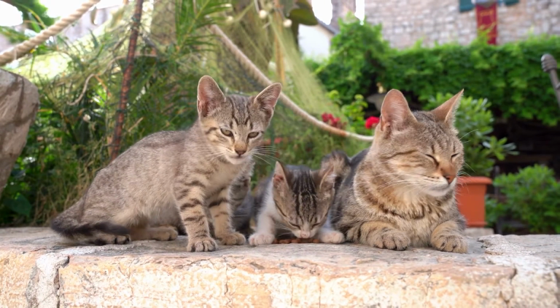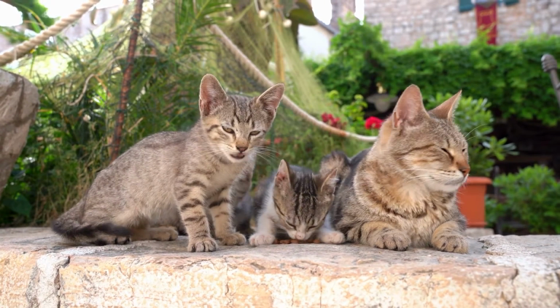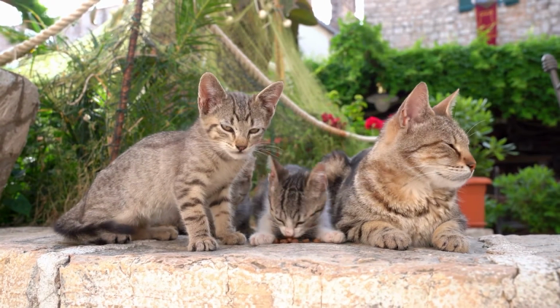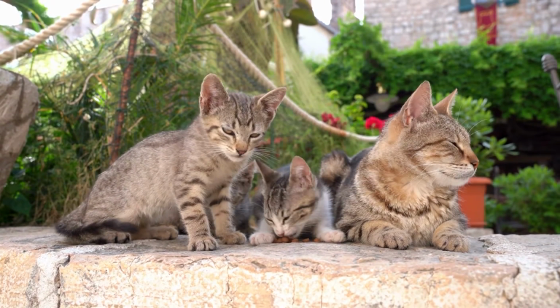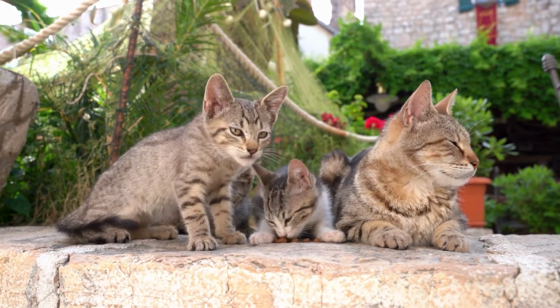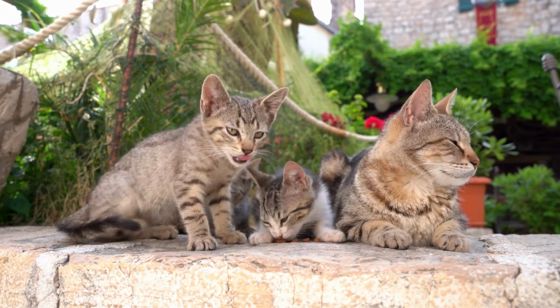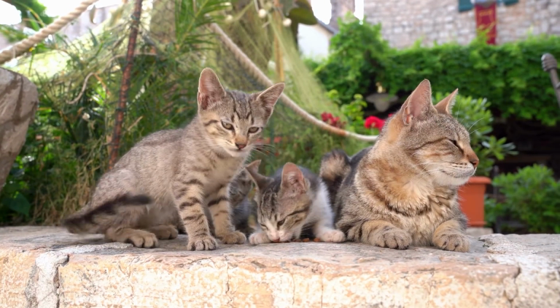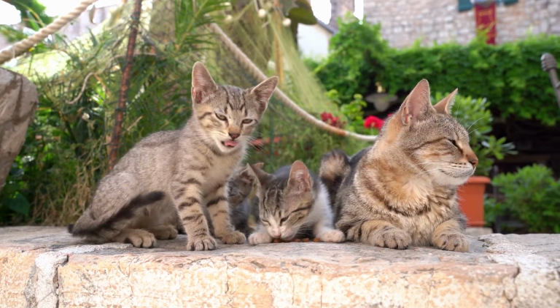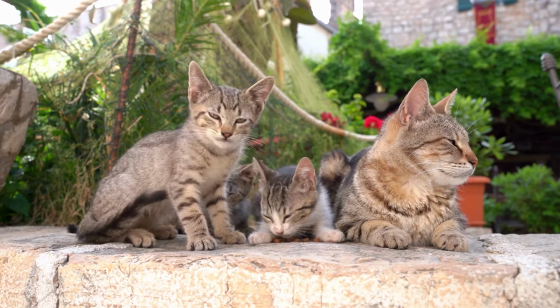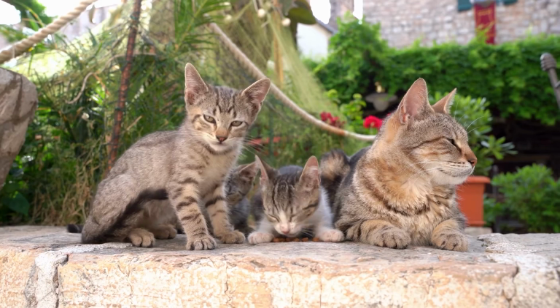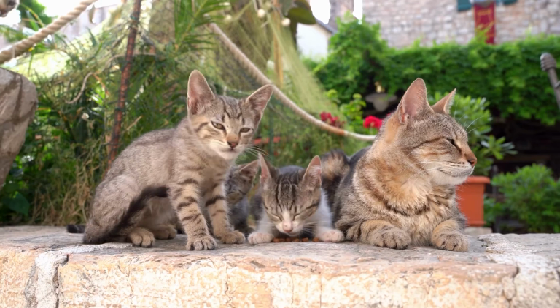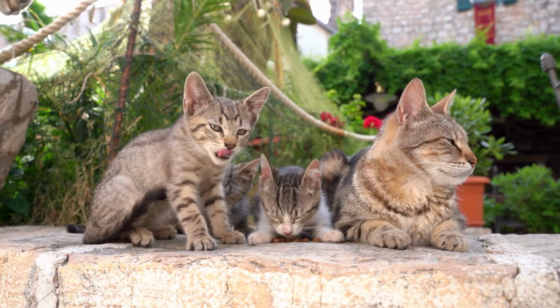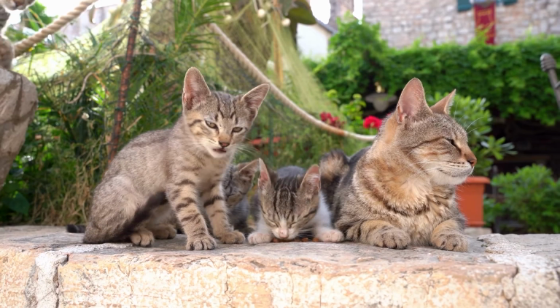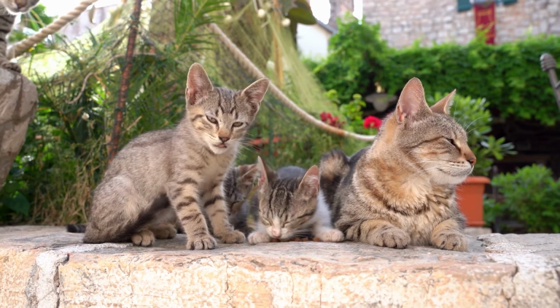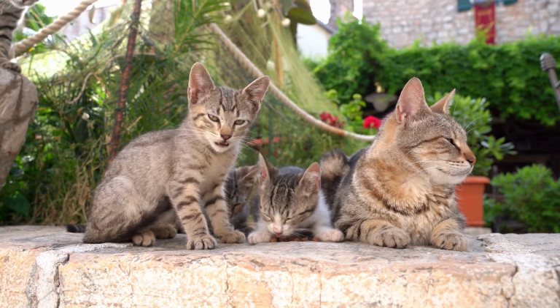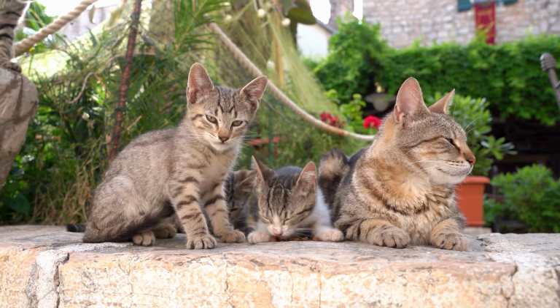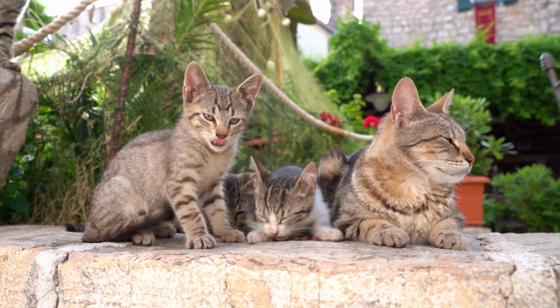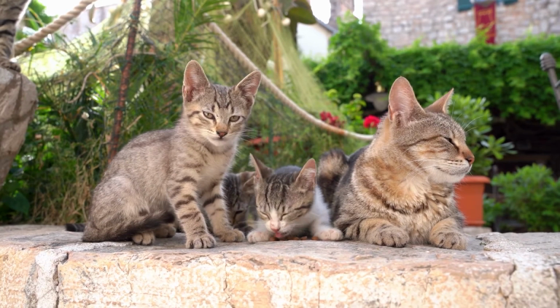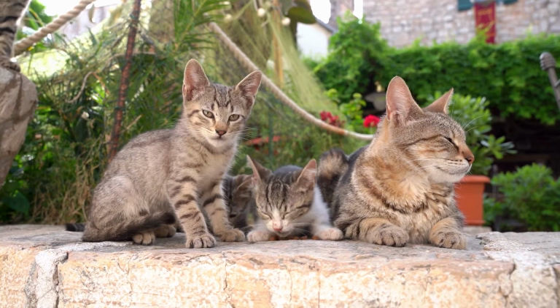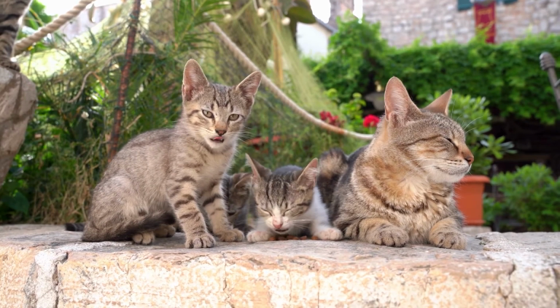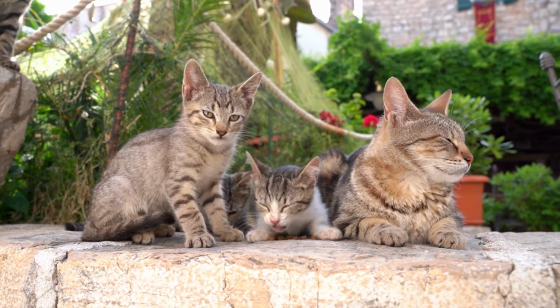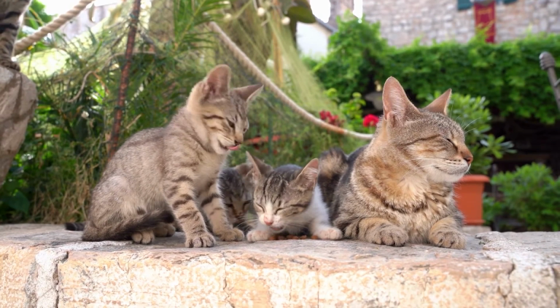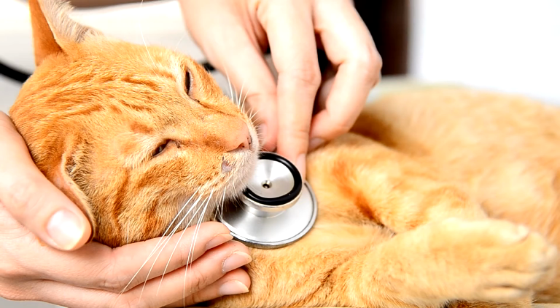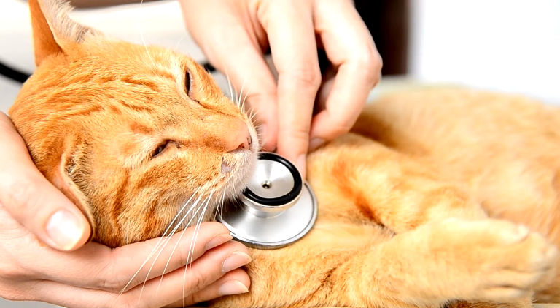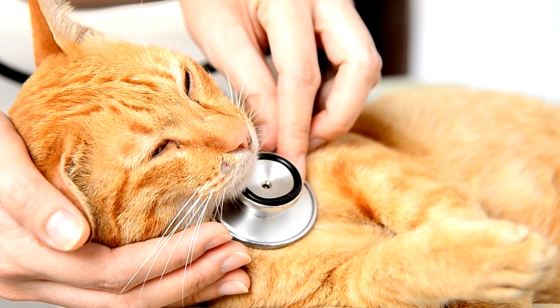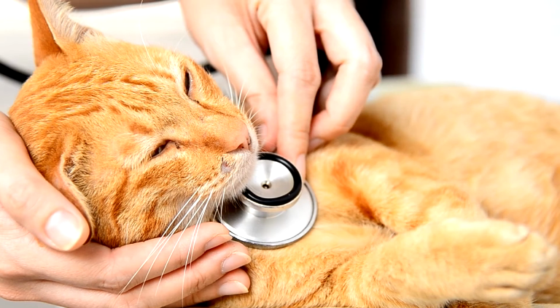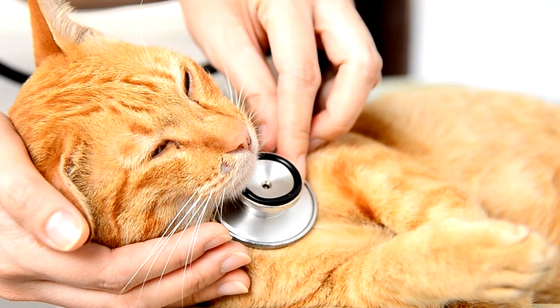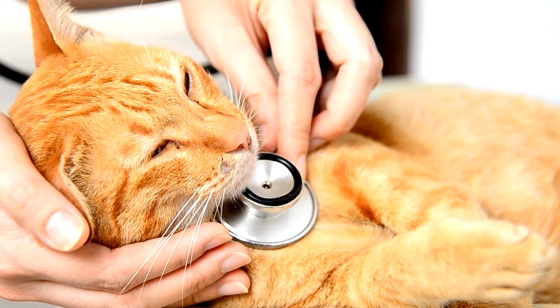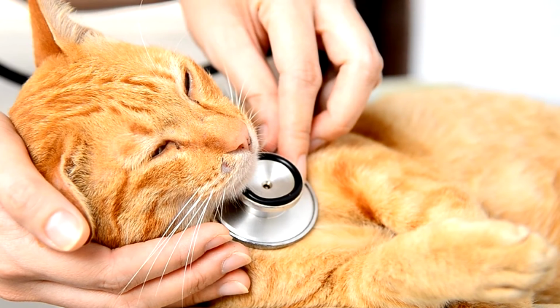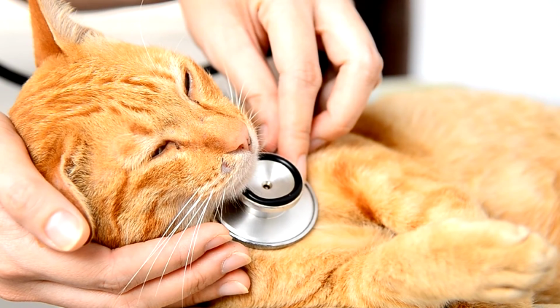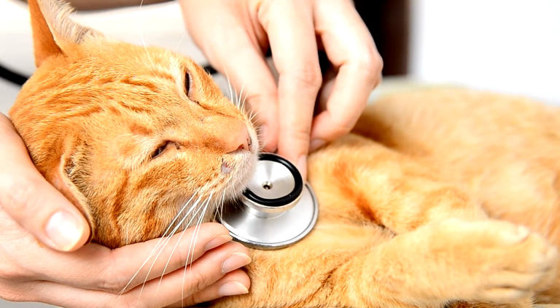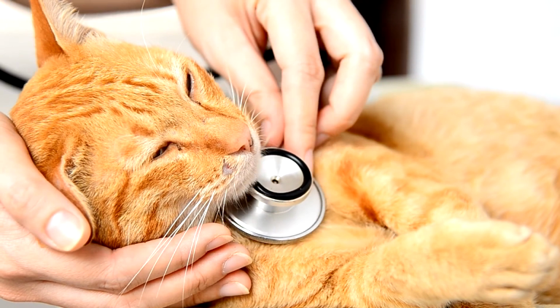Treatment will depend on the severity and the frequency of the symptoms and, as always, should be prescribed by the veterinarian. Antibiotics may be necessary to treat secondary bacterial infections.